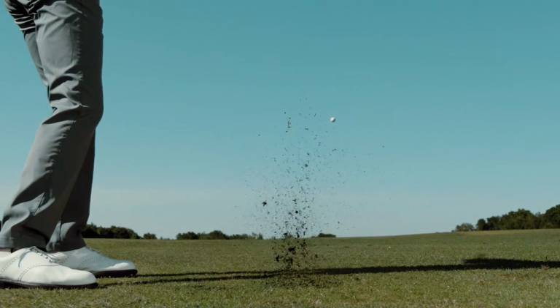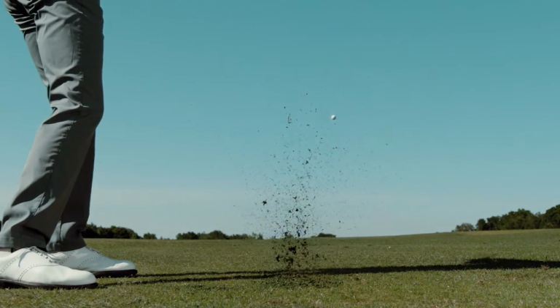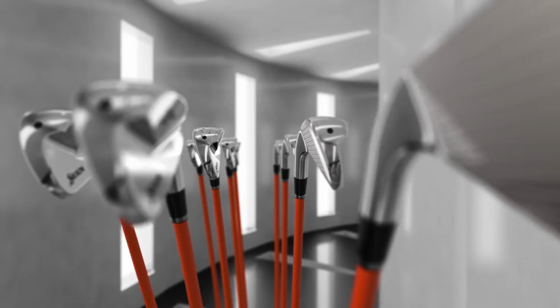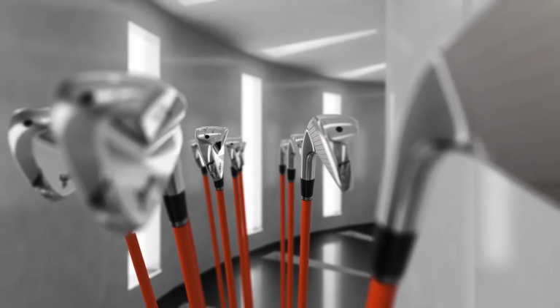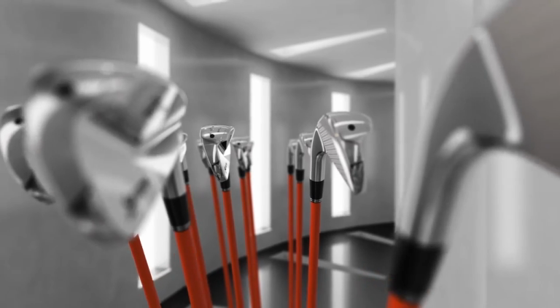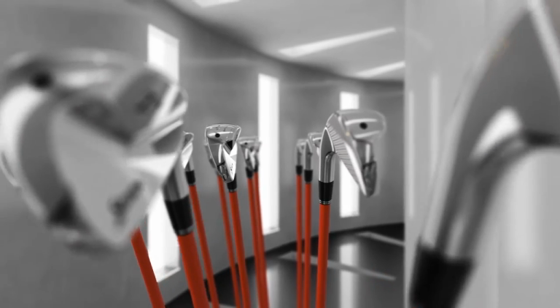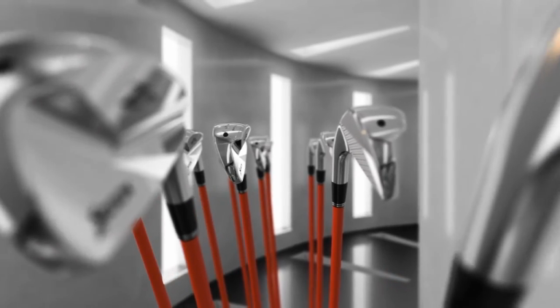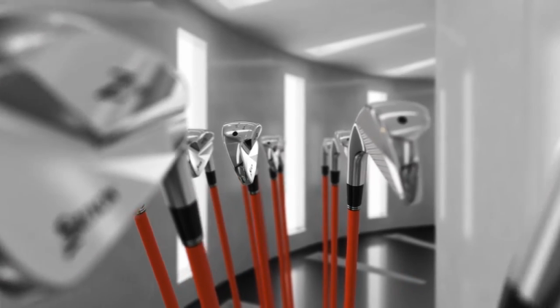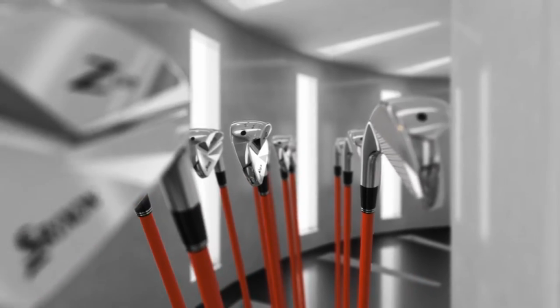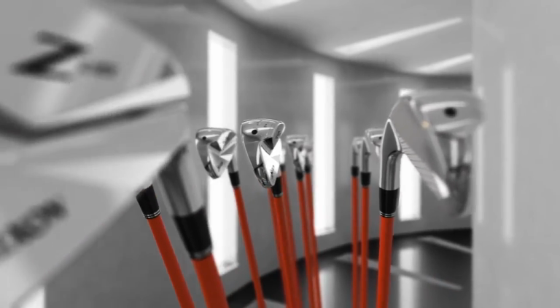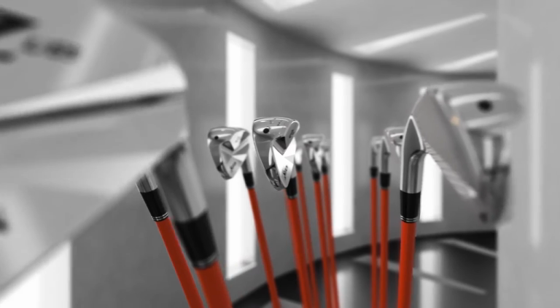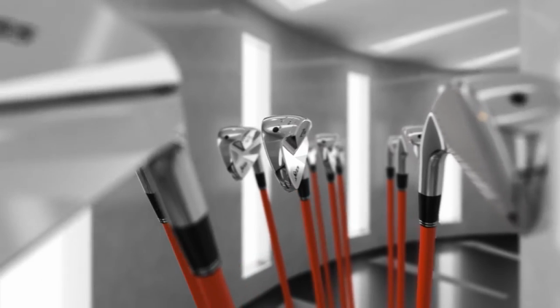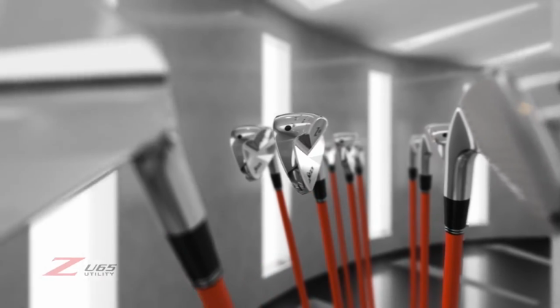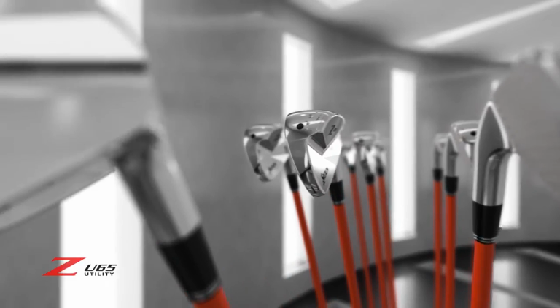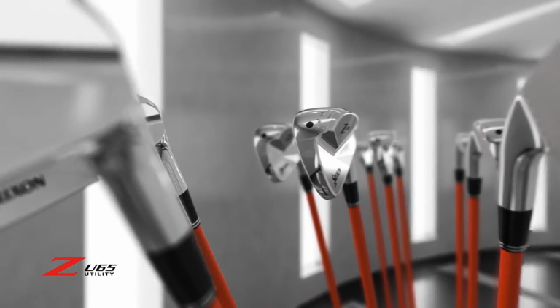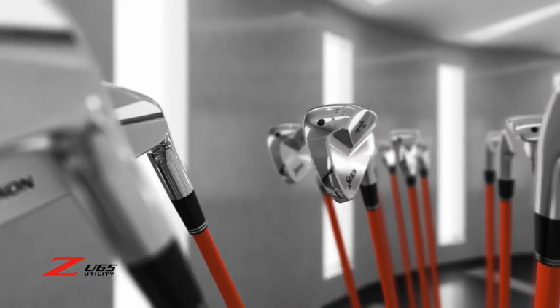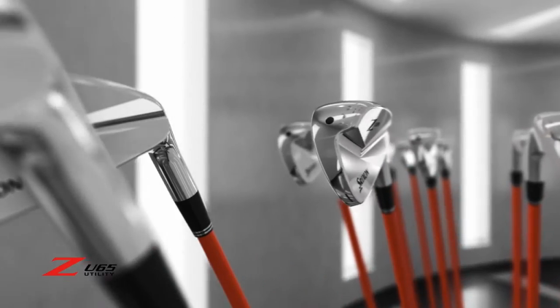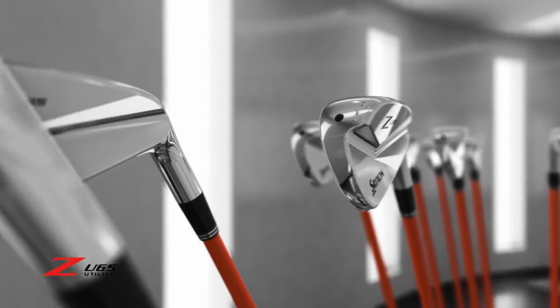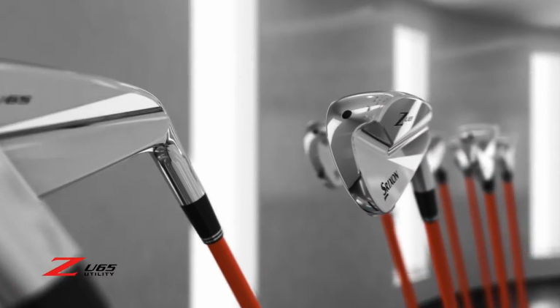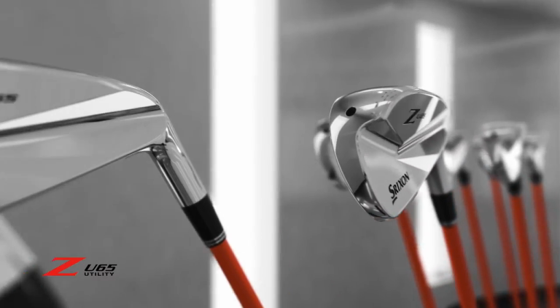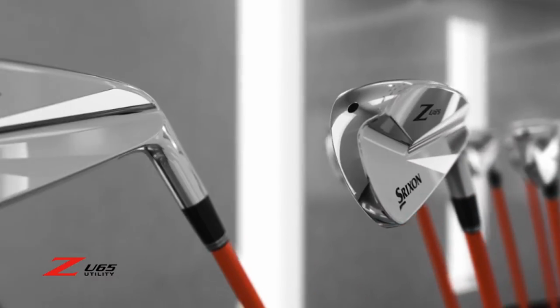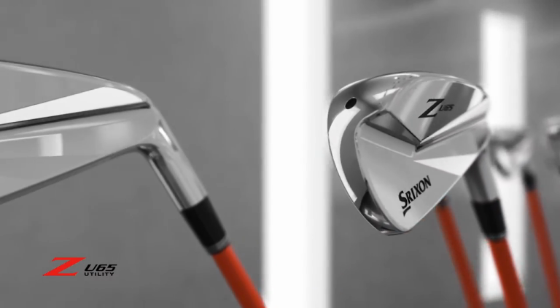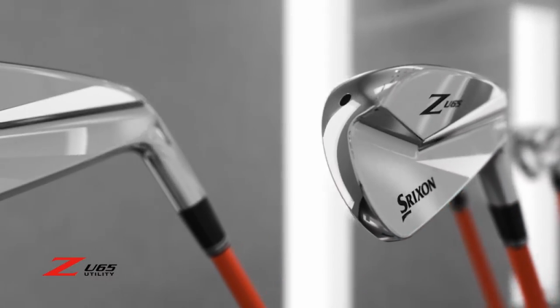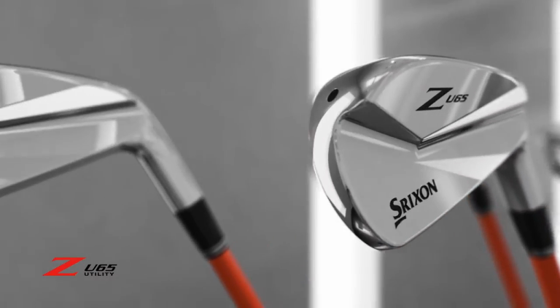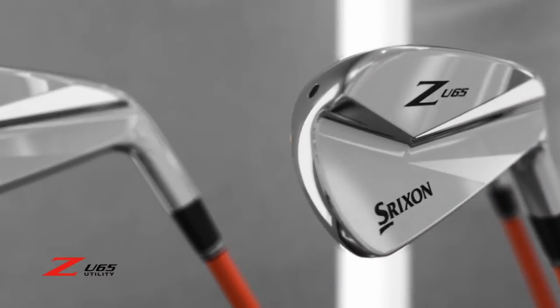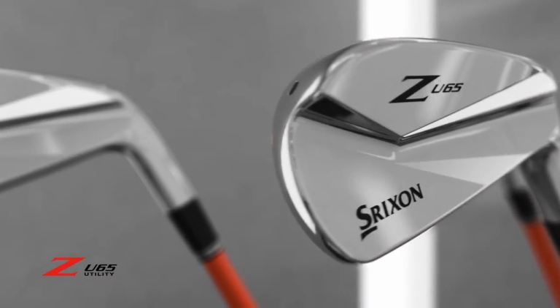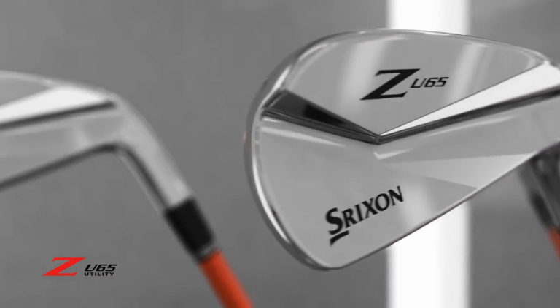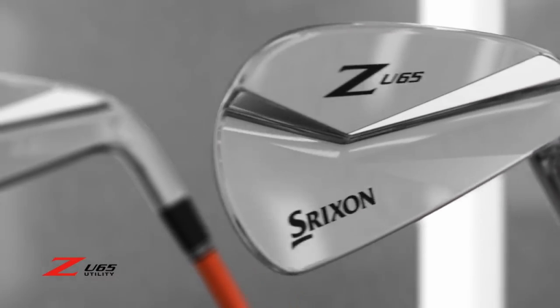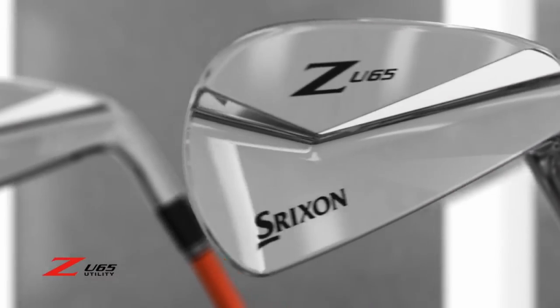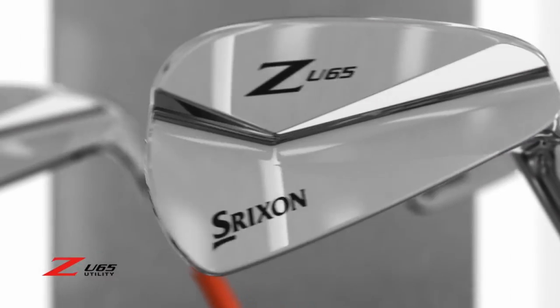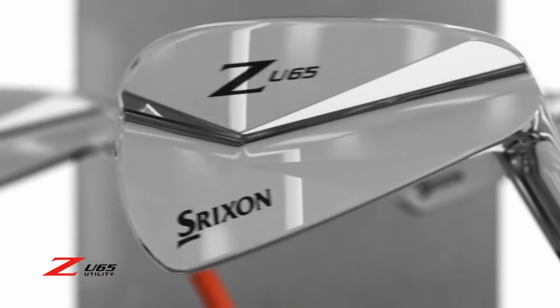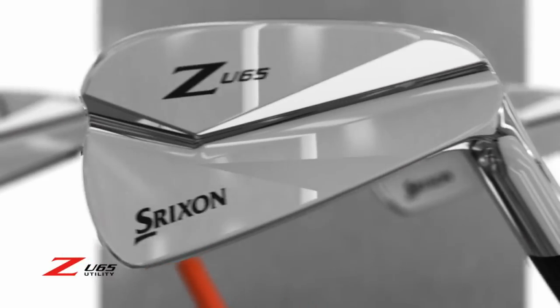And the Z-U65 utility is a versatile replacement for hybrids and long irons.